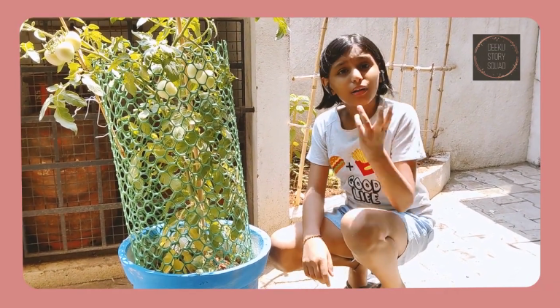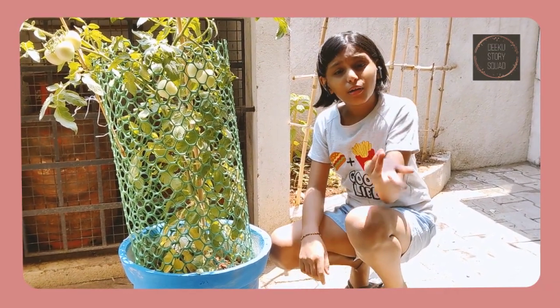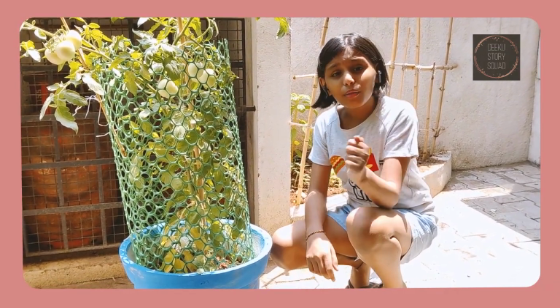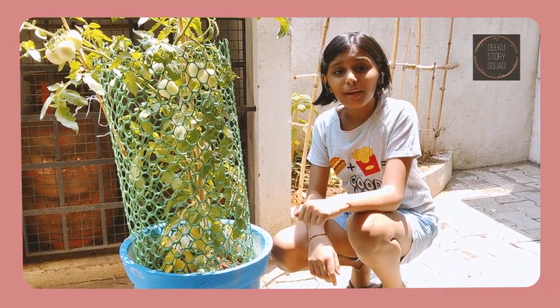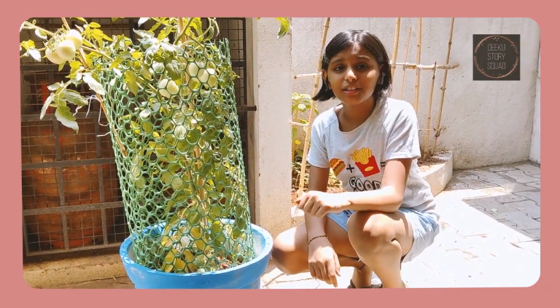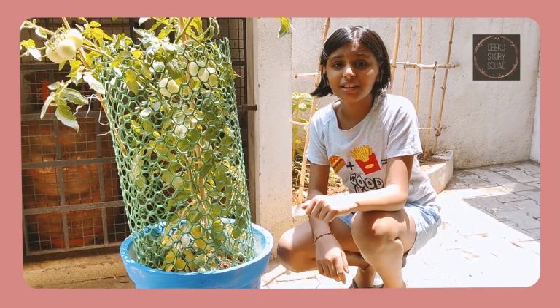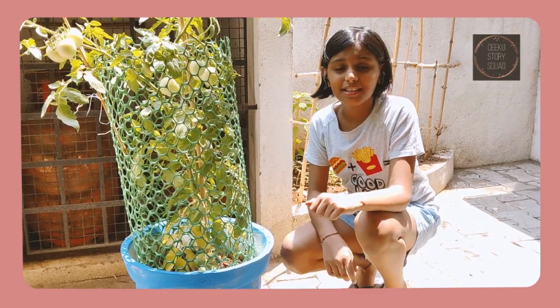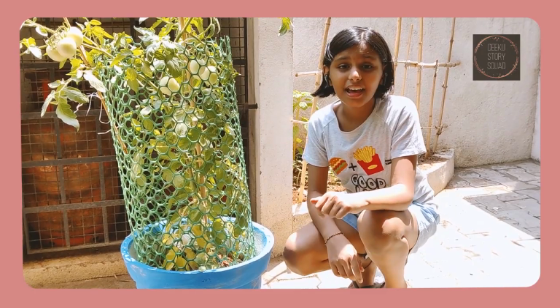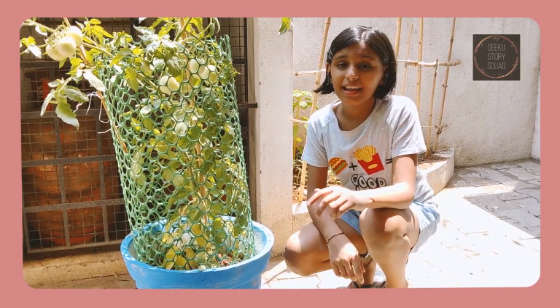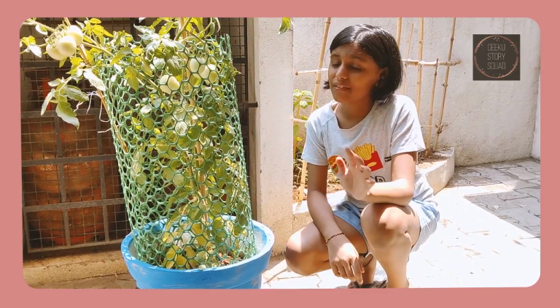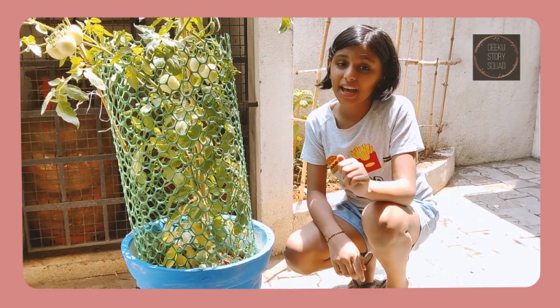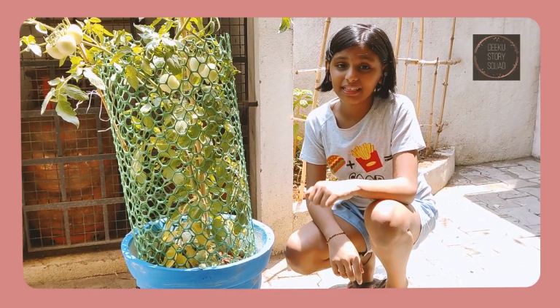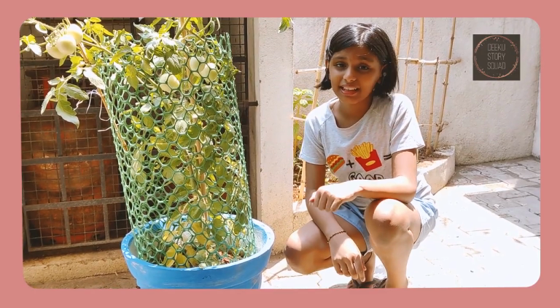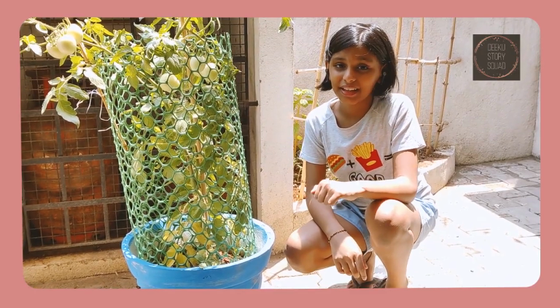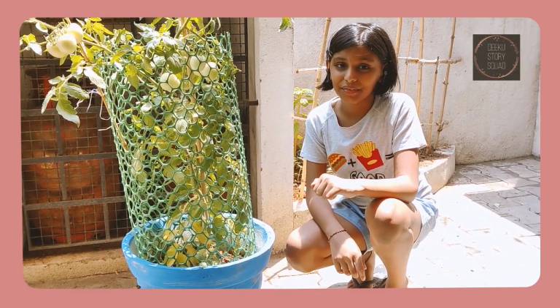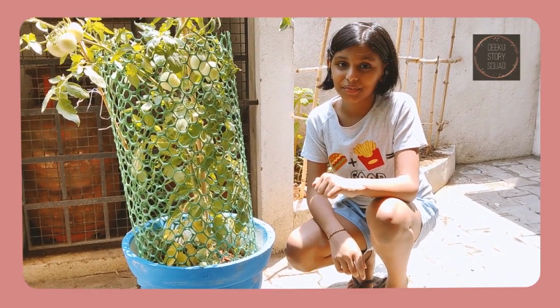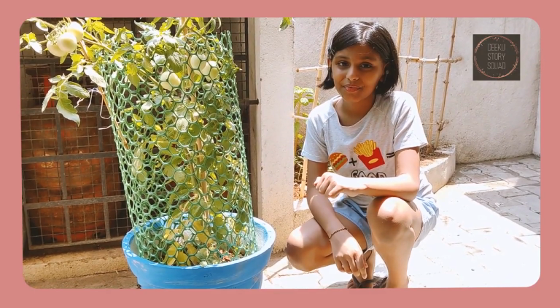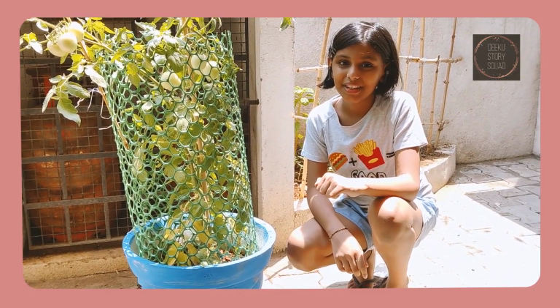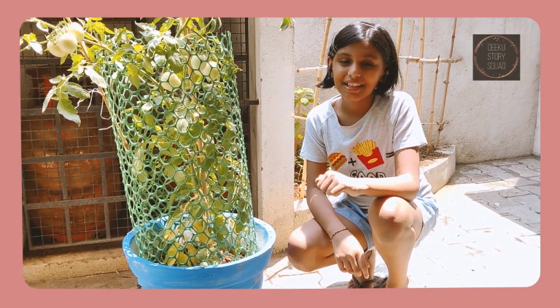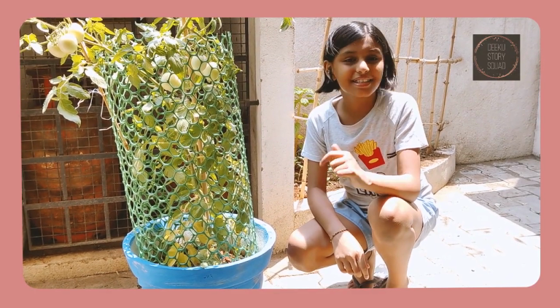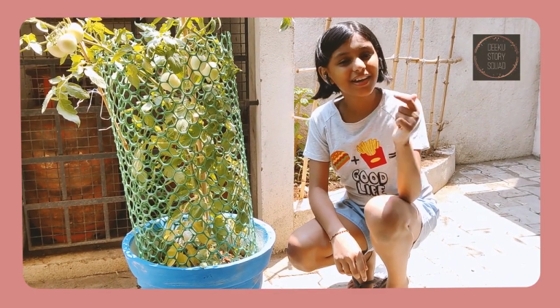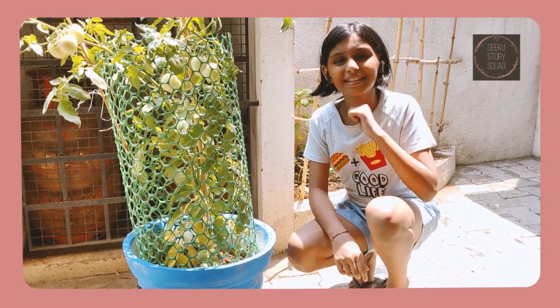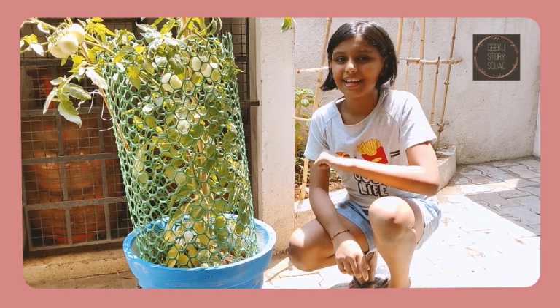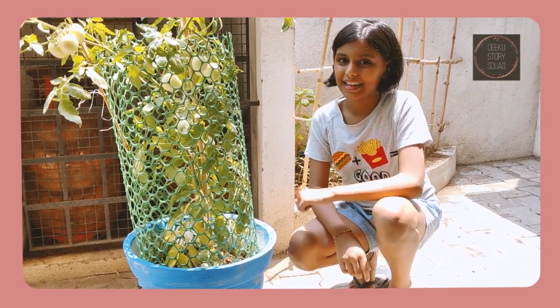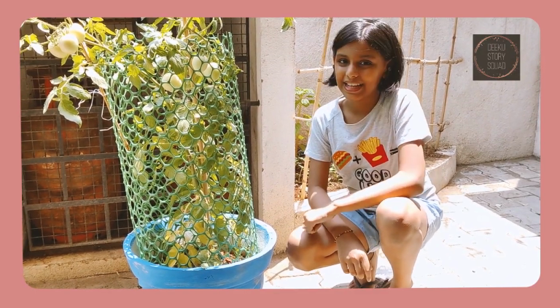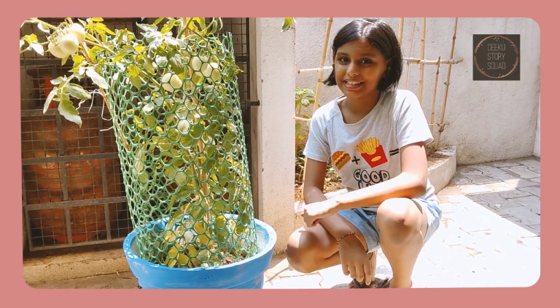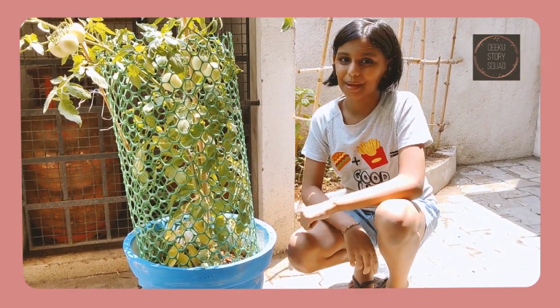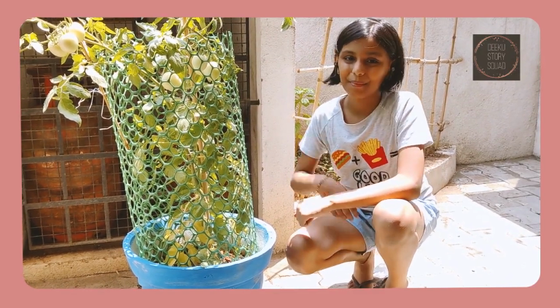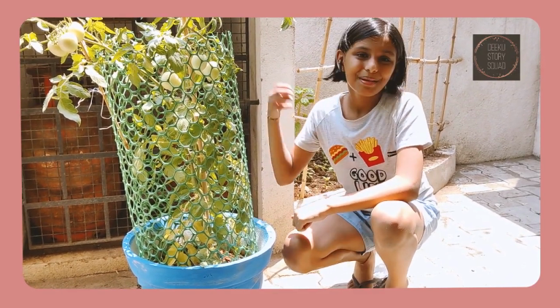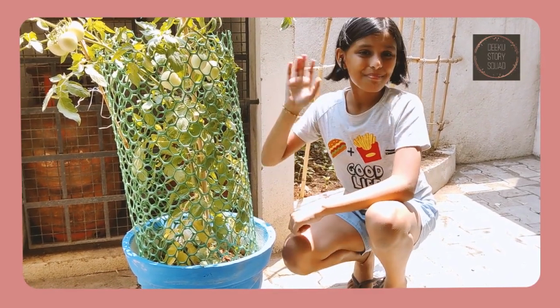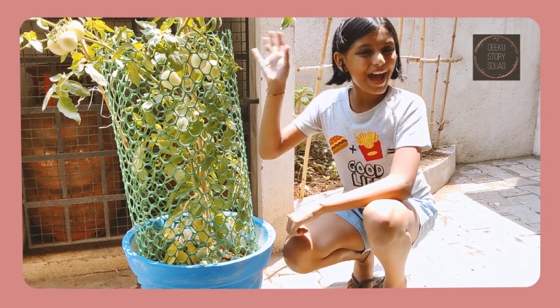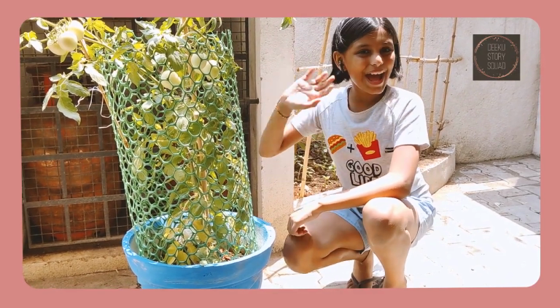Grow veggies and have a healthy life. See you guys next time, bye!